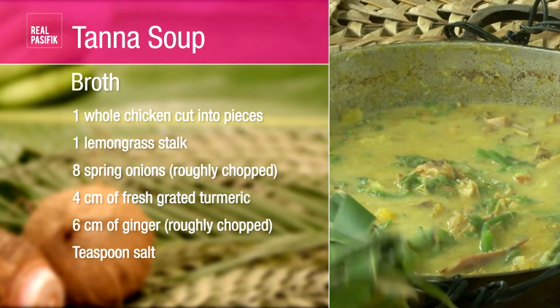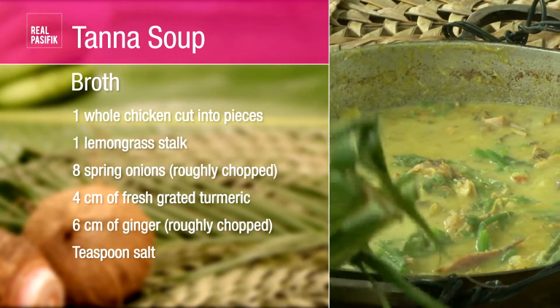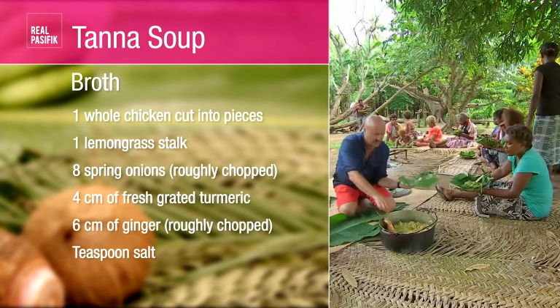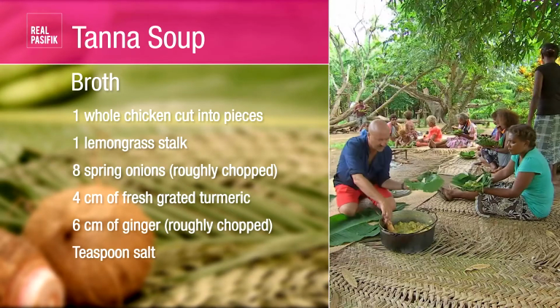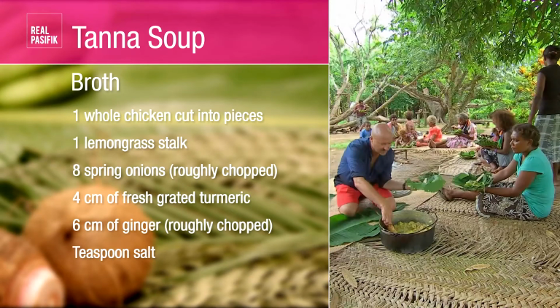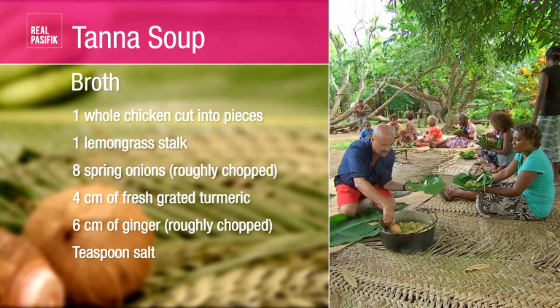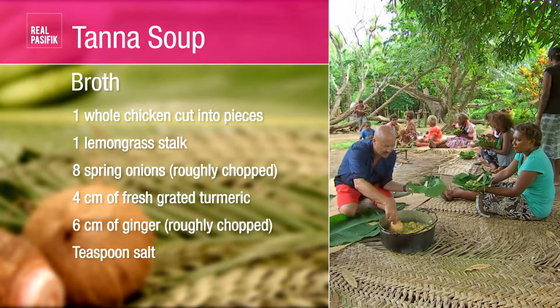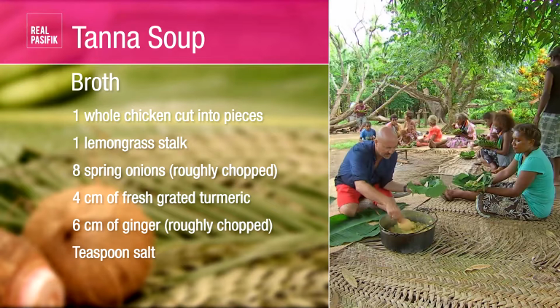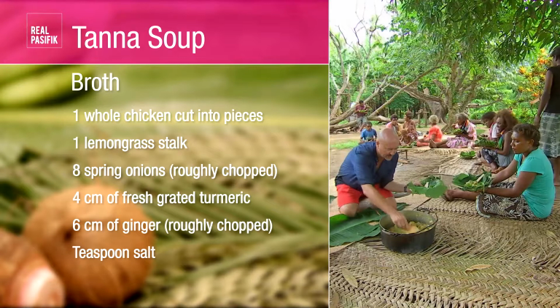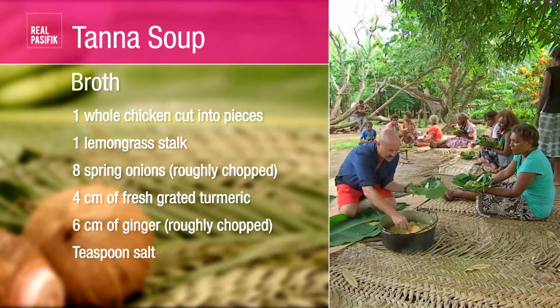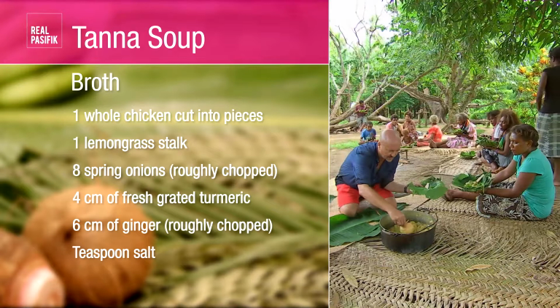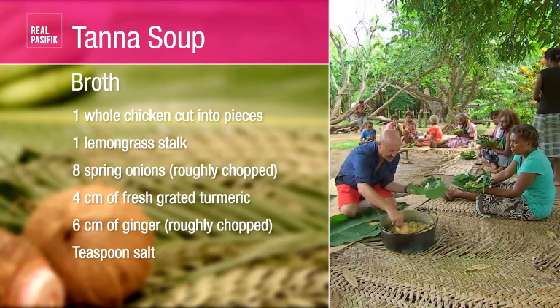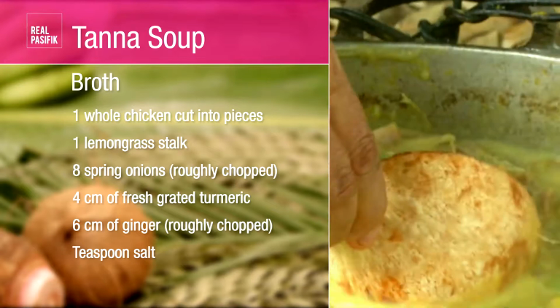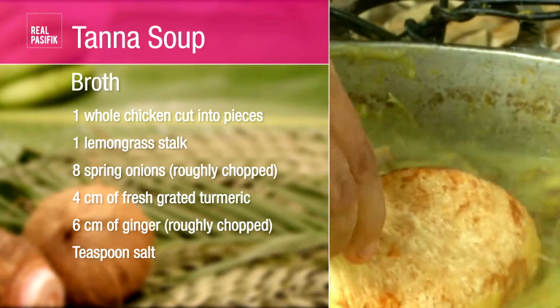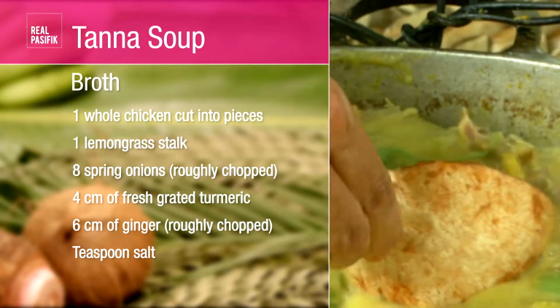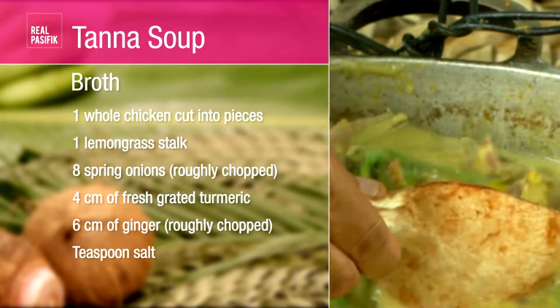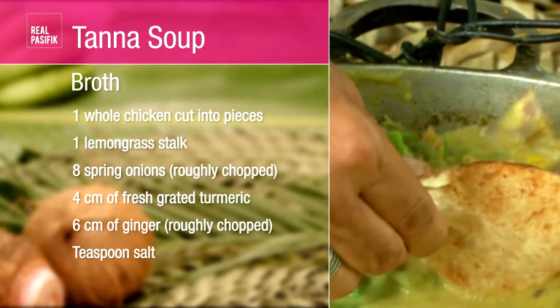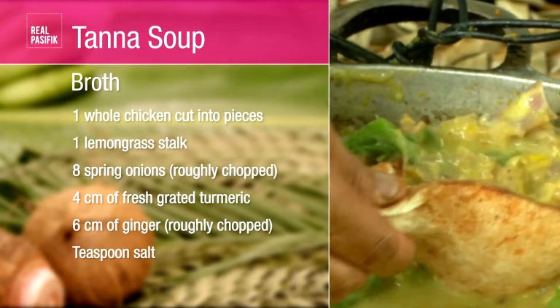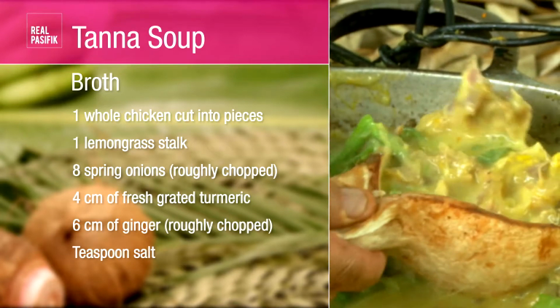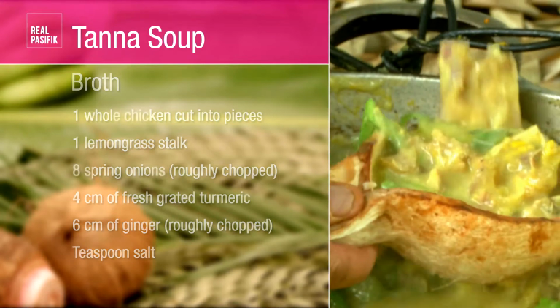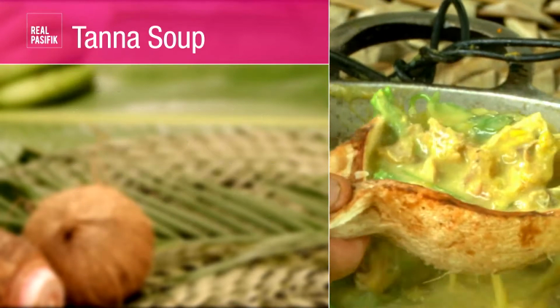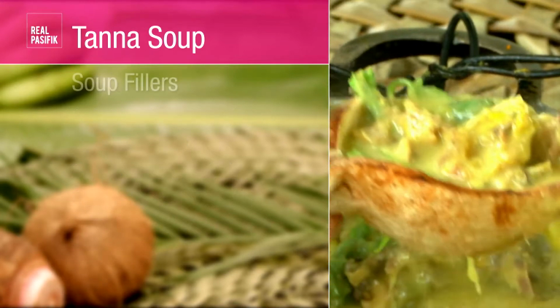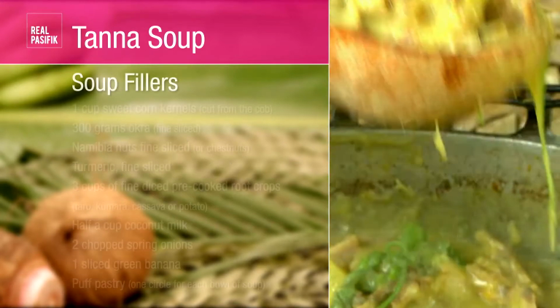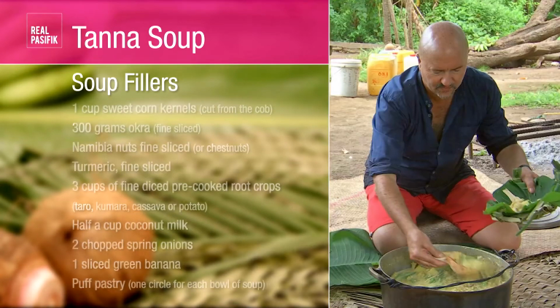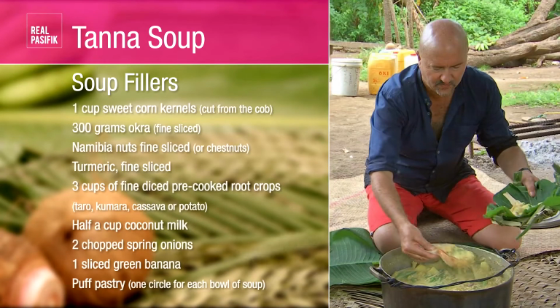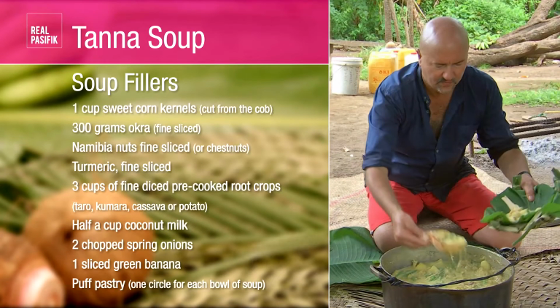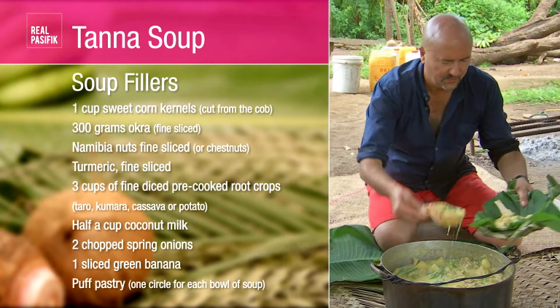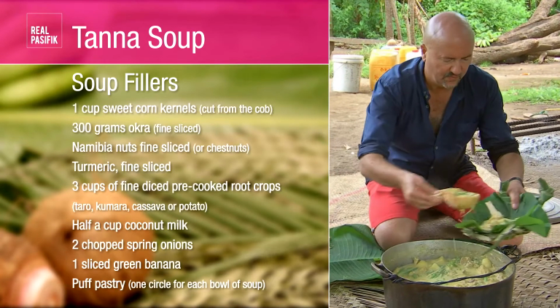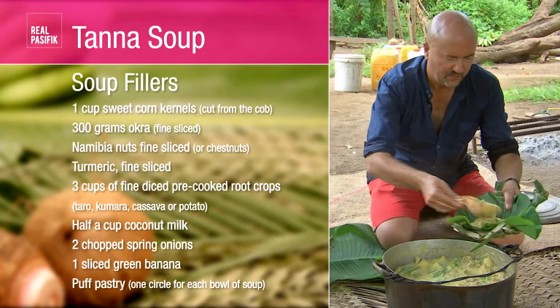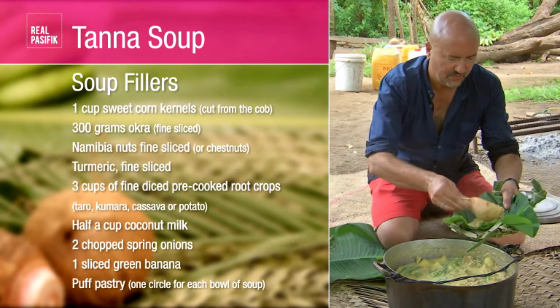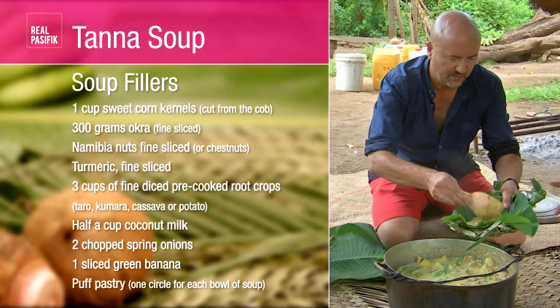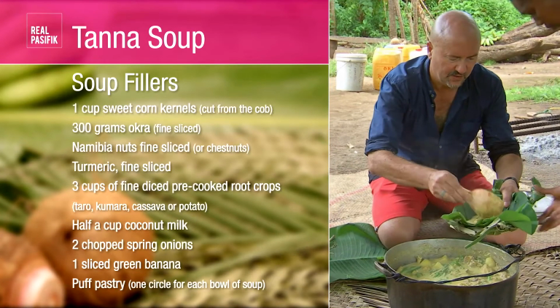This recipe takes a classic village dish from Vanuatu's Tana Island and gives it a refined French finish.